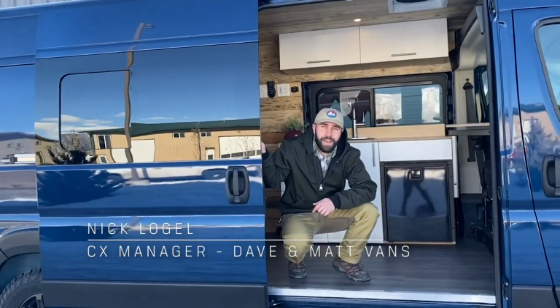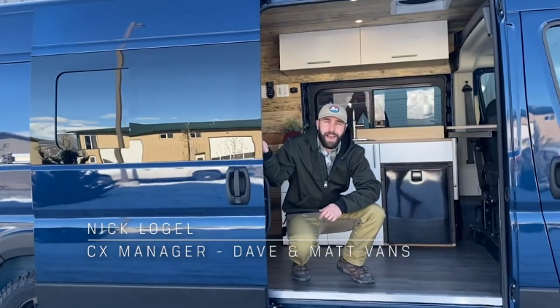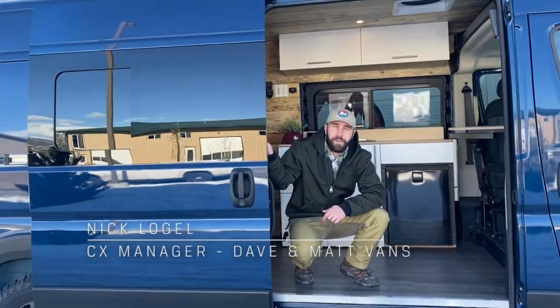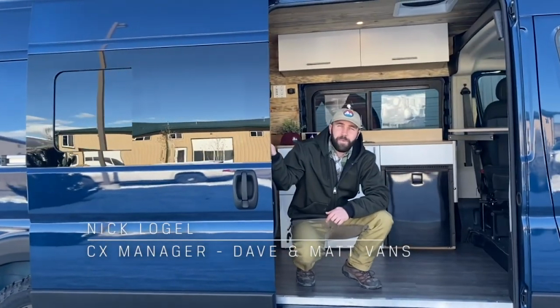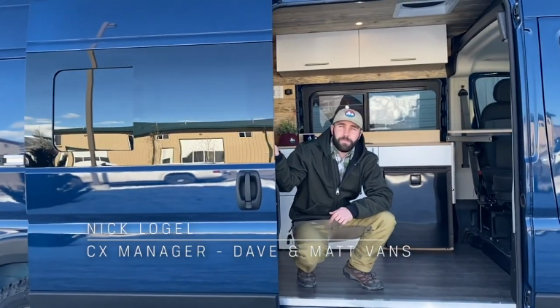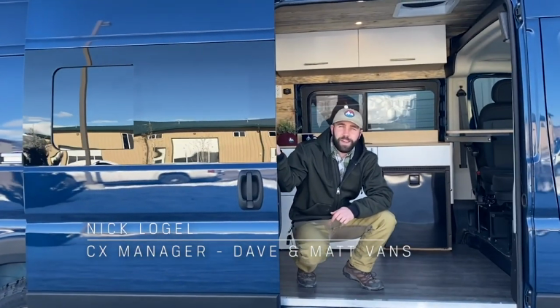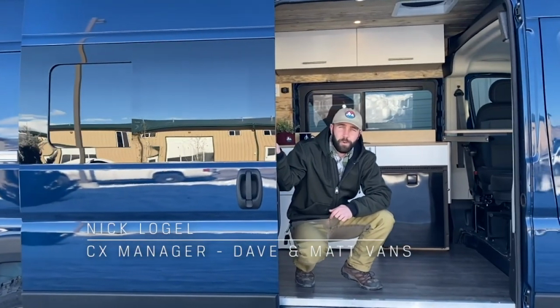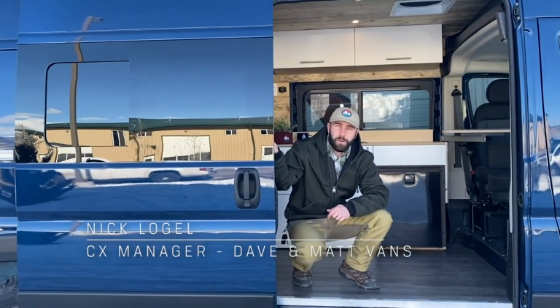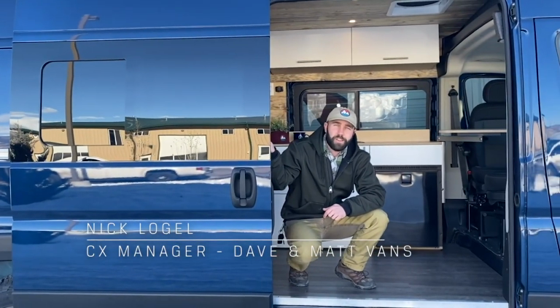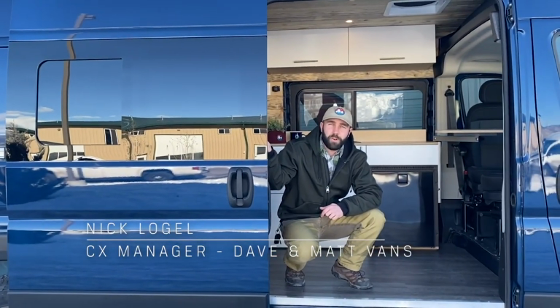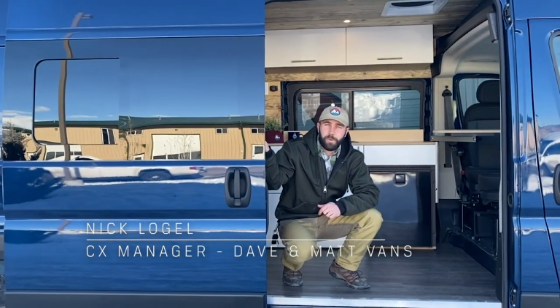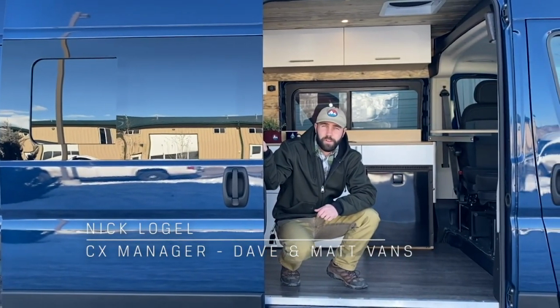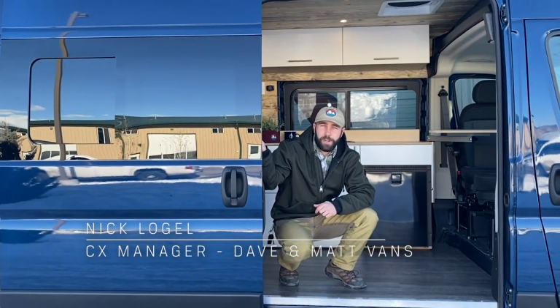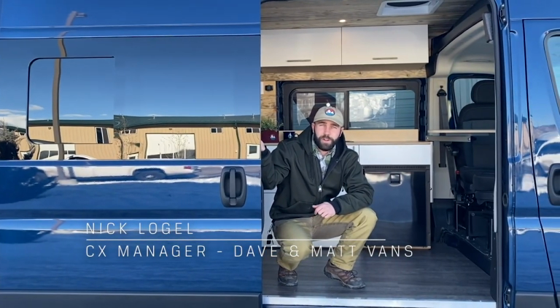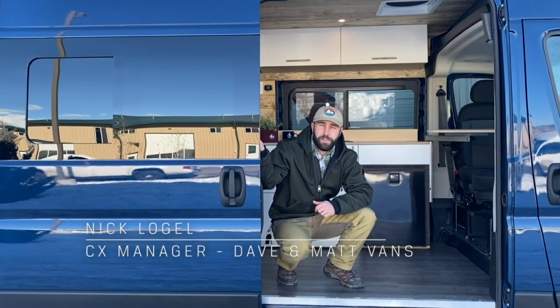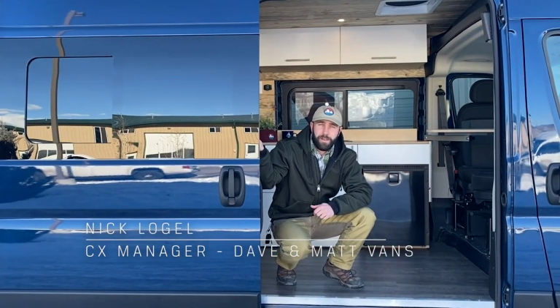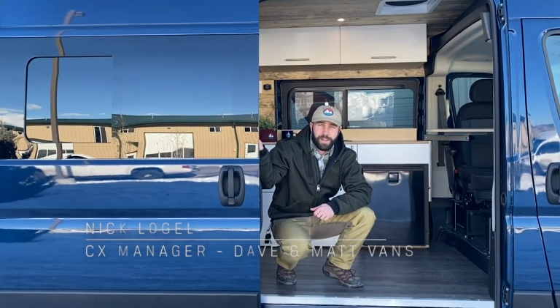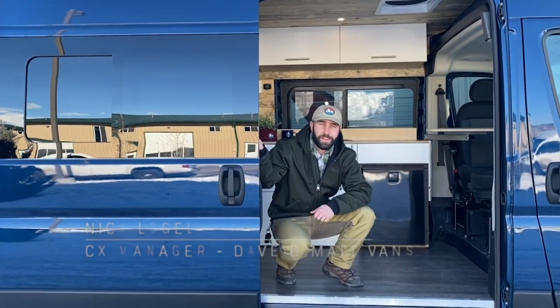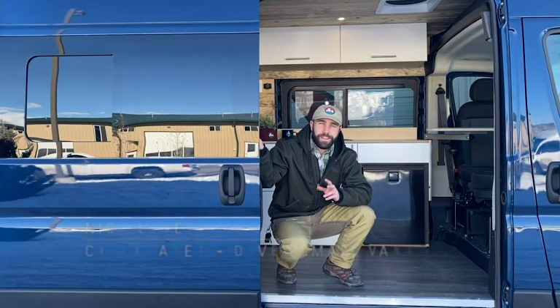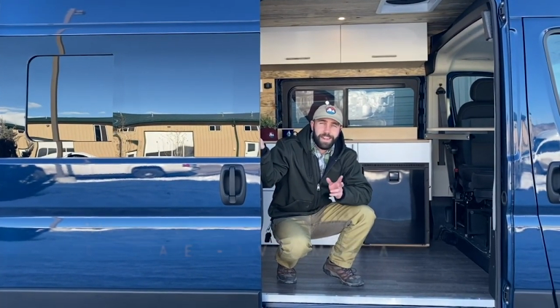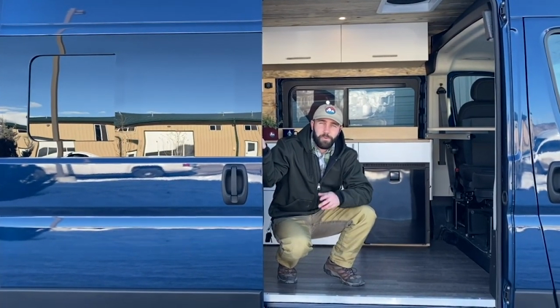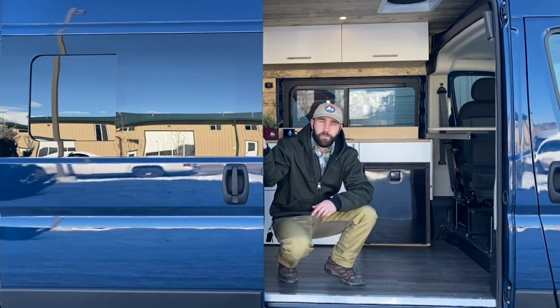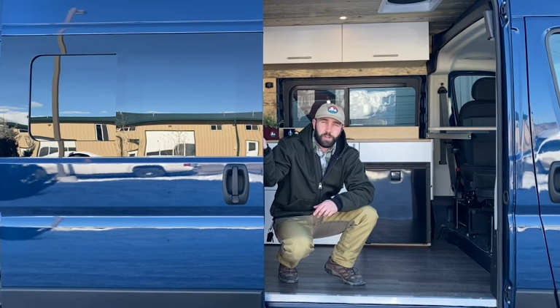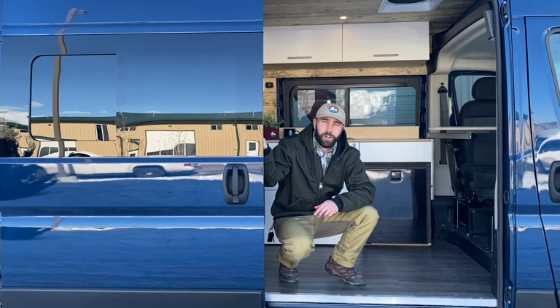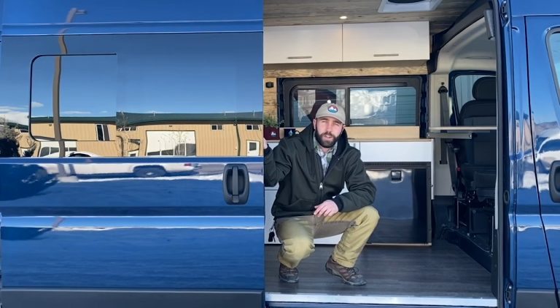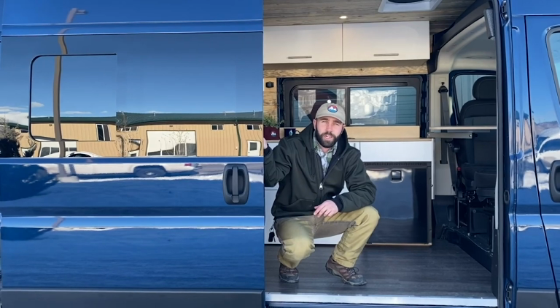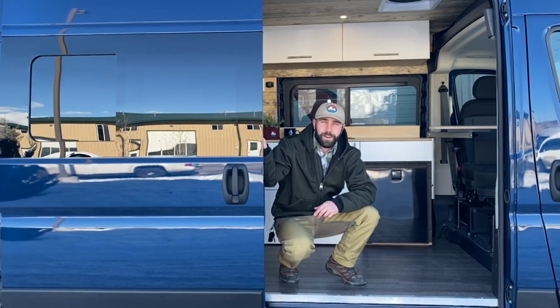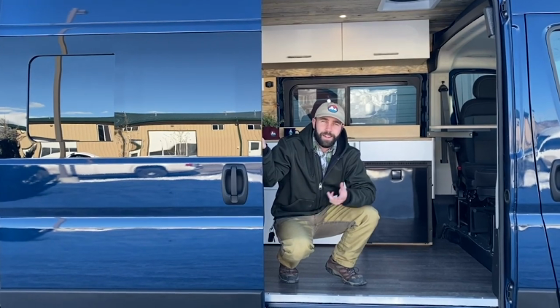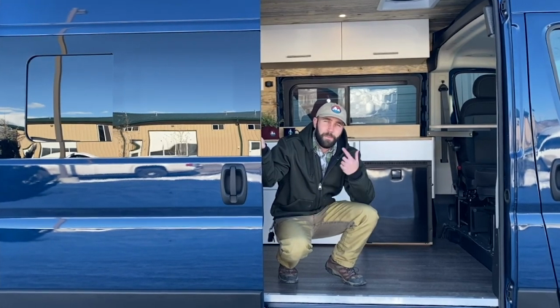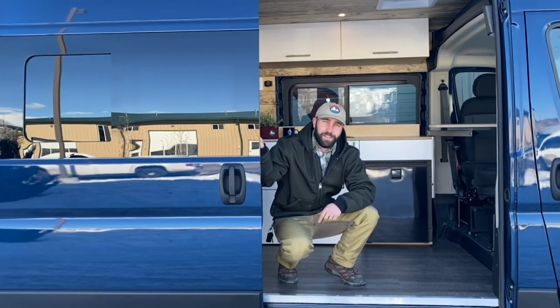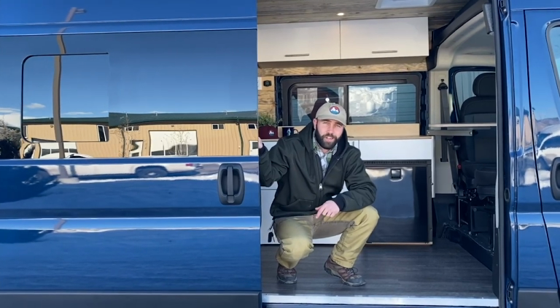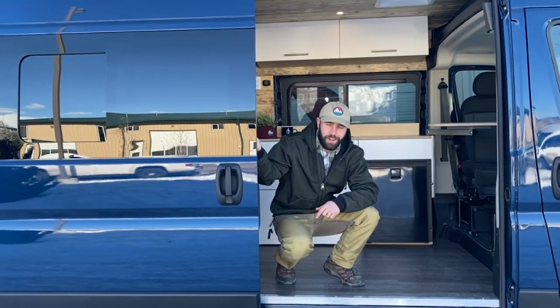Hi, my name is Nick Logel, Customer Experience Manager at Dave & Matt Vans. Today we're featuring our kitchenette. Come on in, let's check it out.